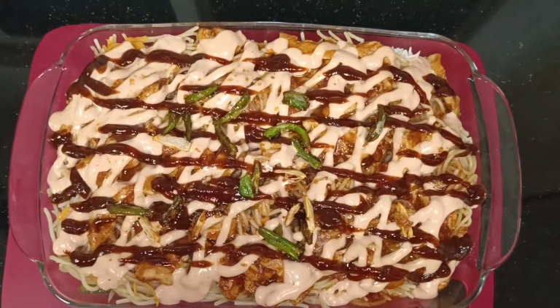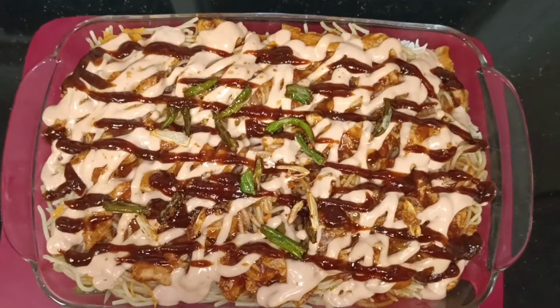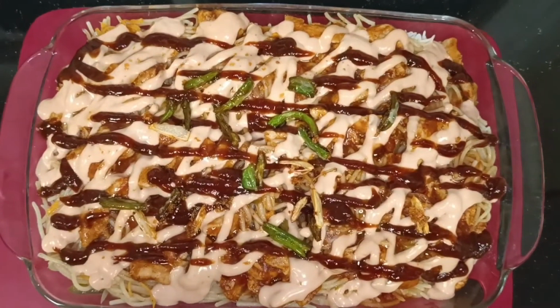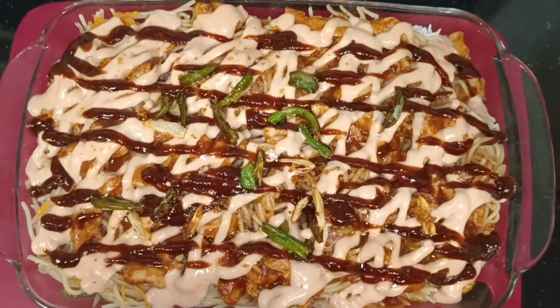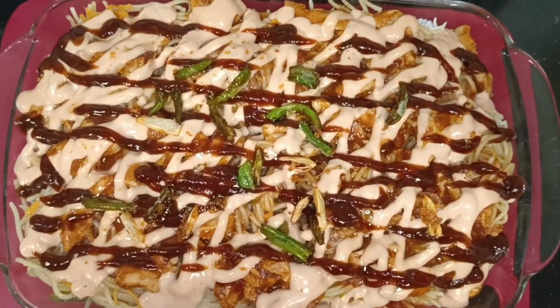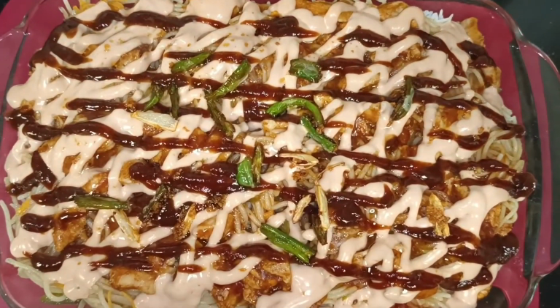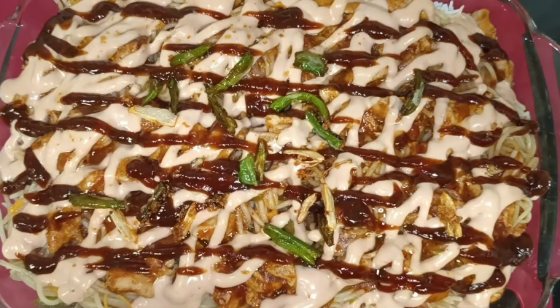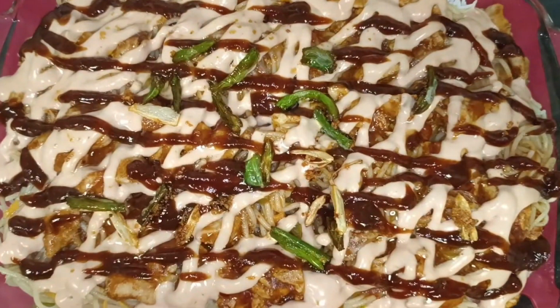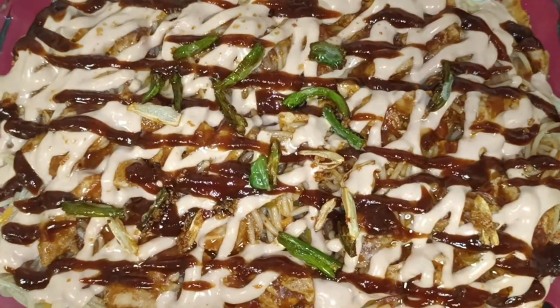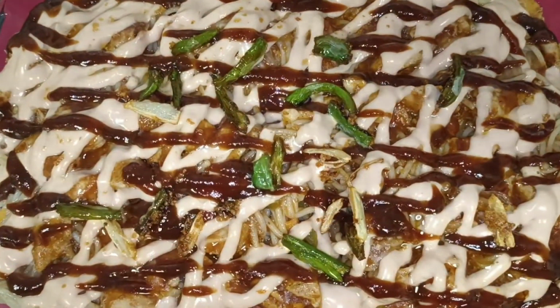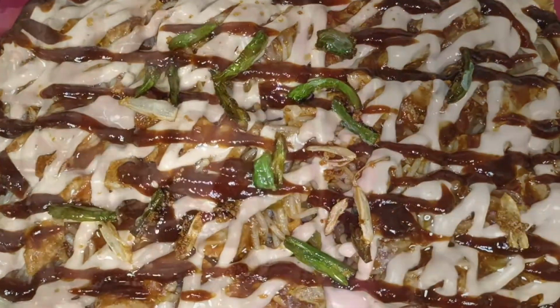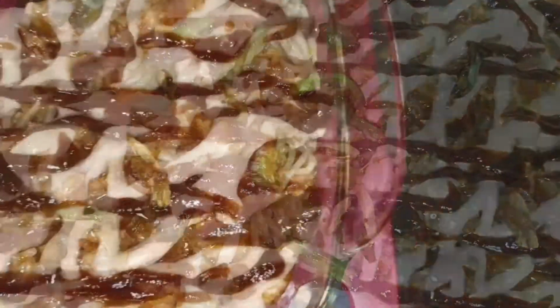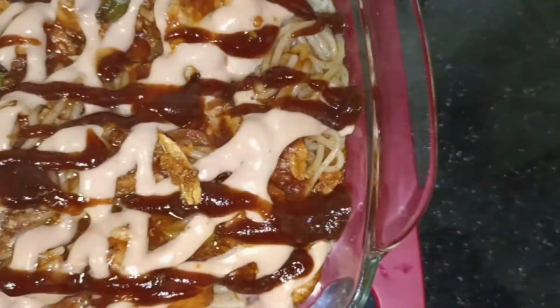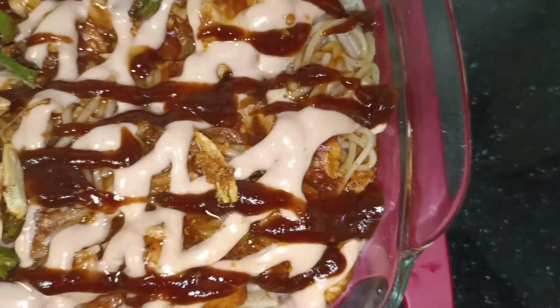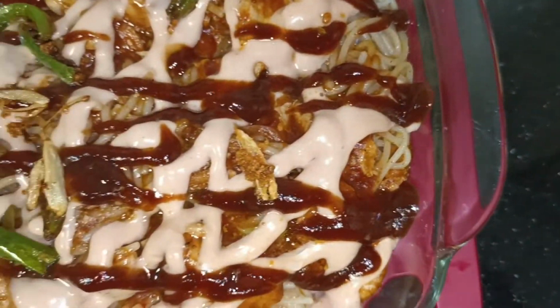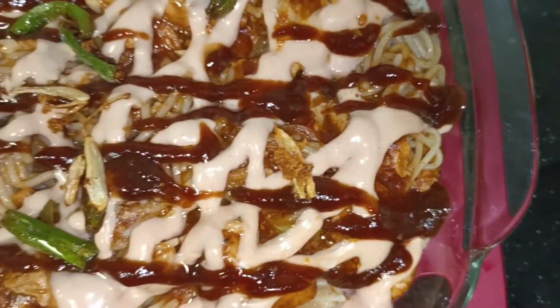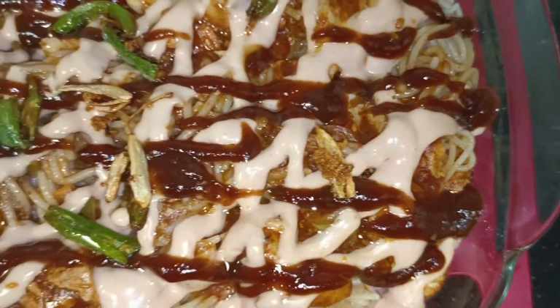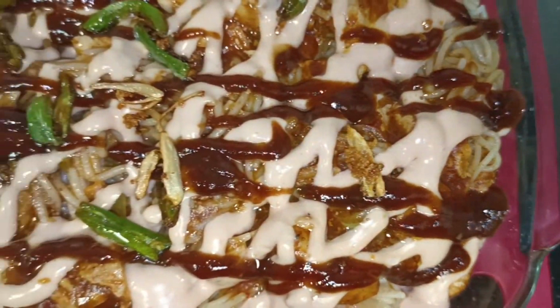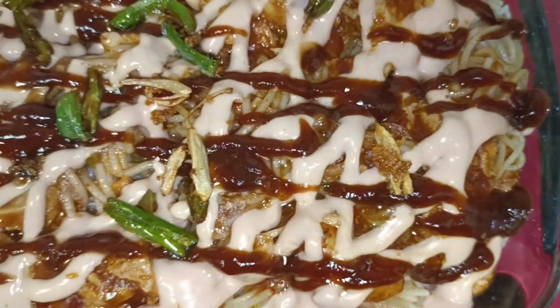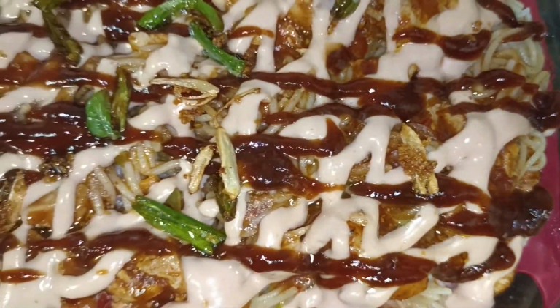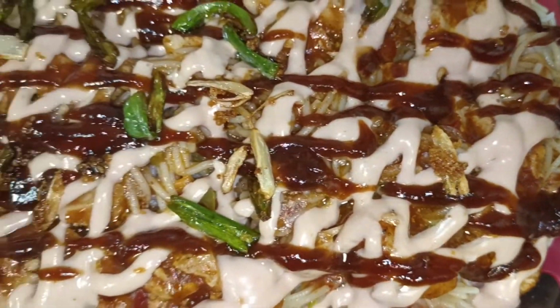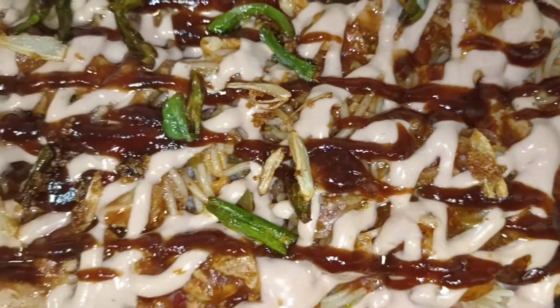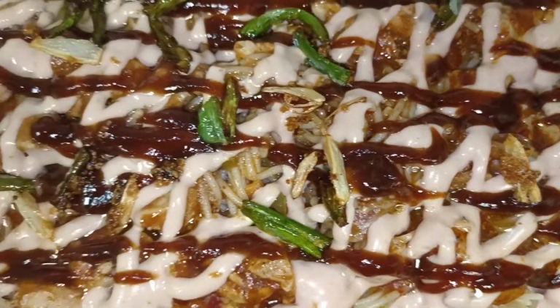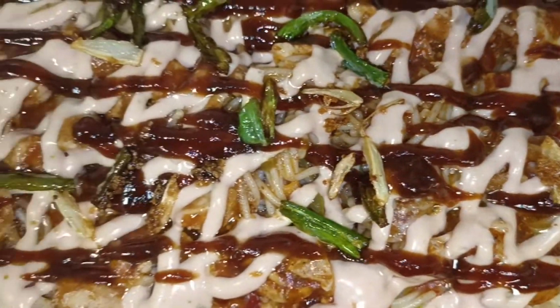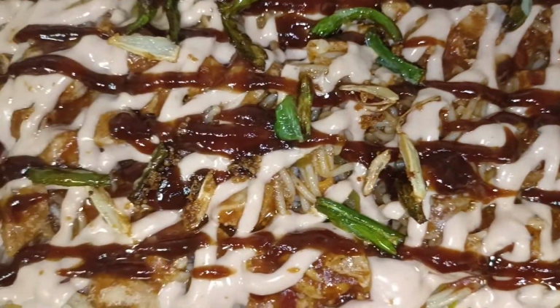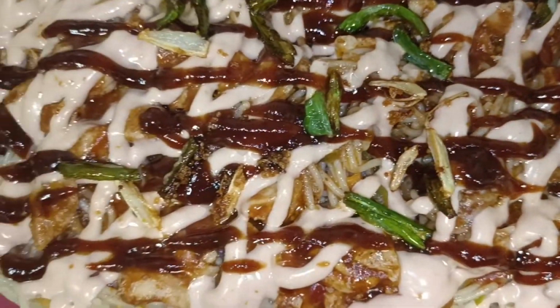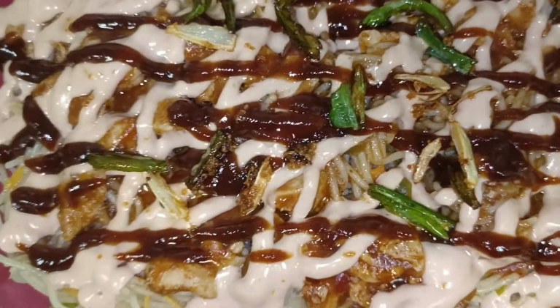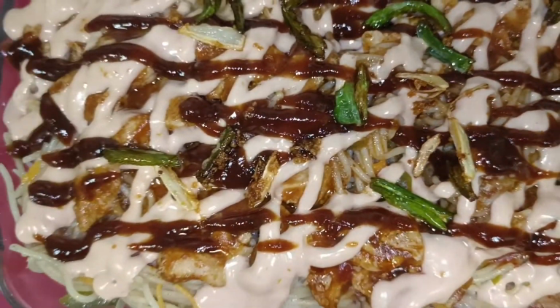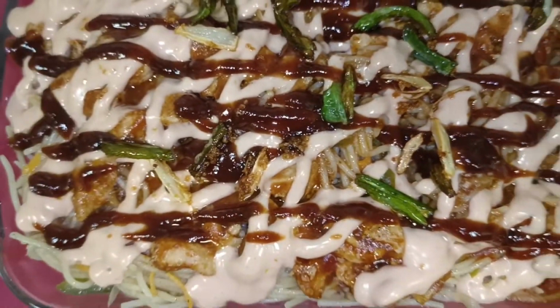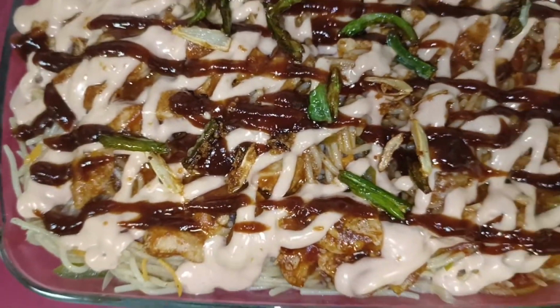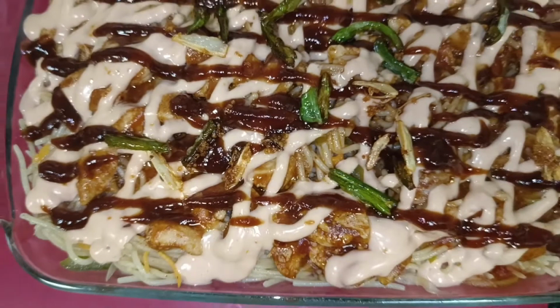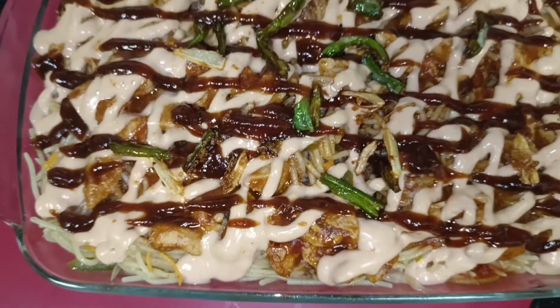We are ready to enjoy the rice! Dinner is ready for your guests. Enjoy!